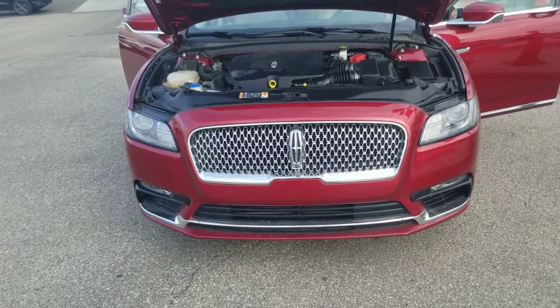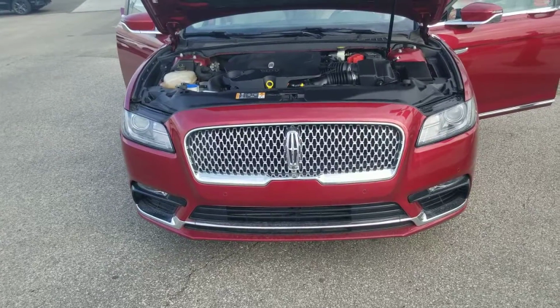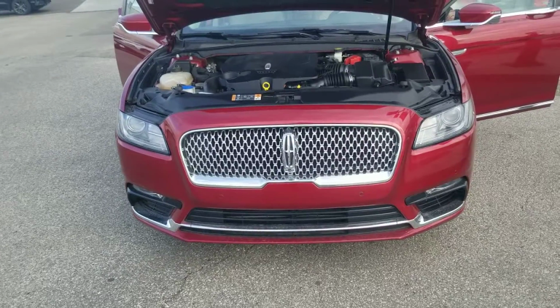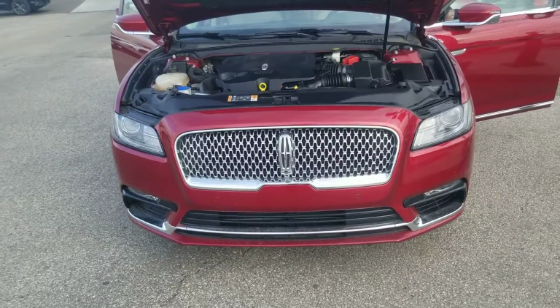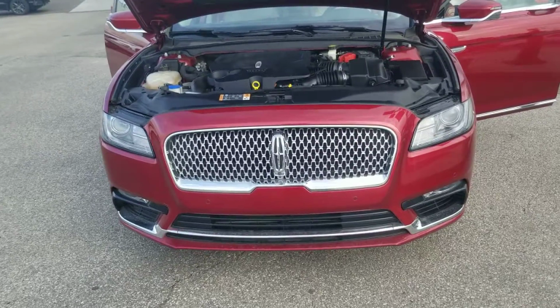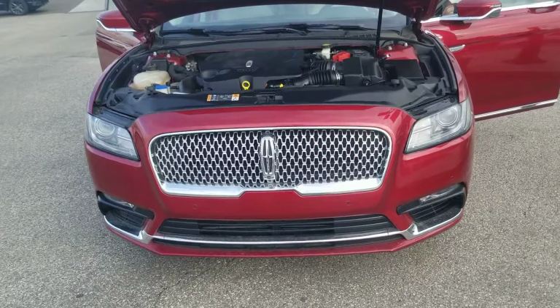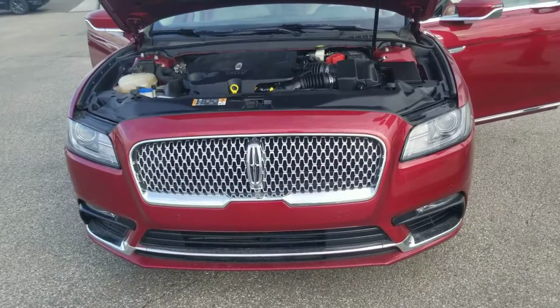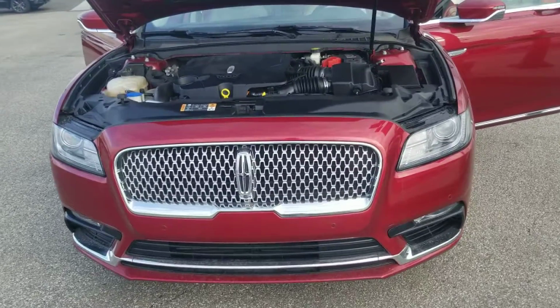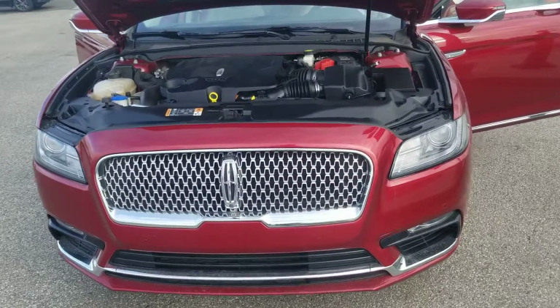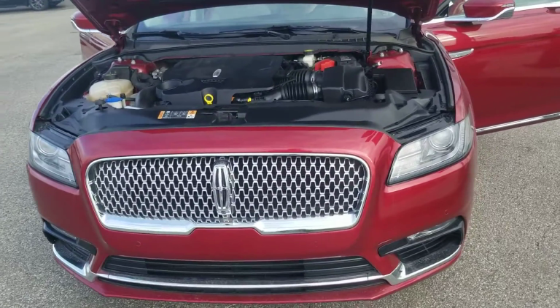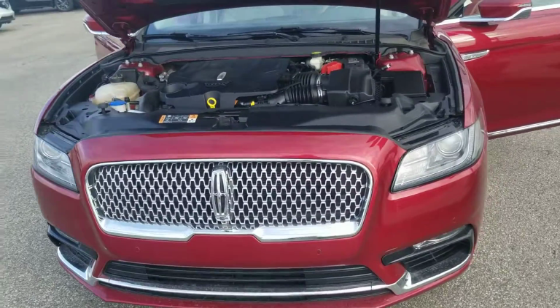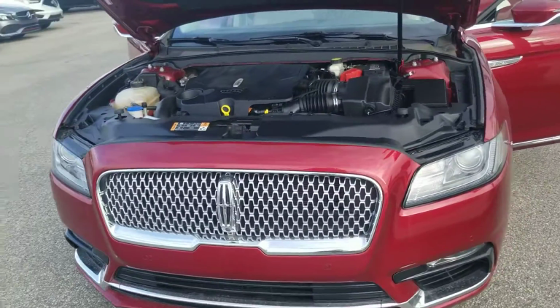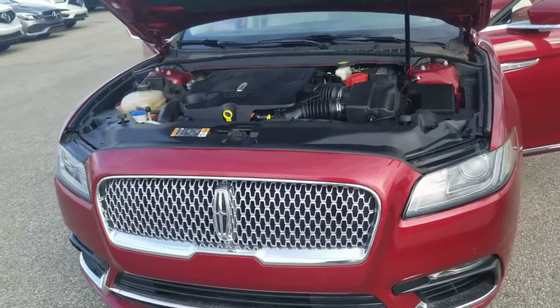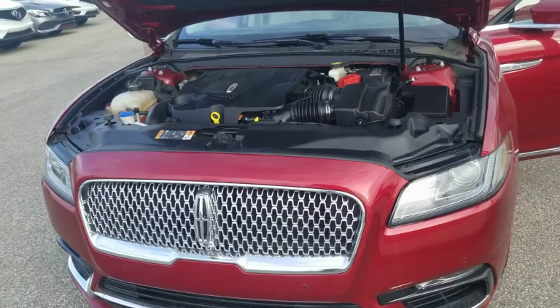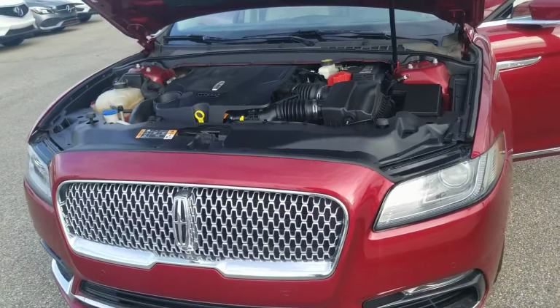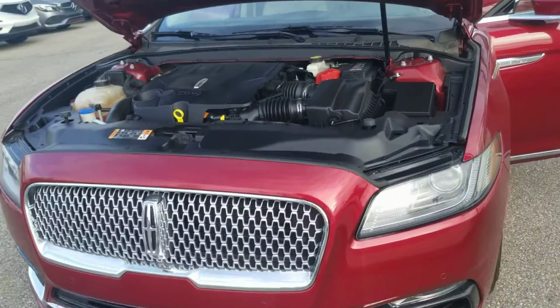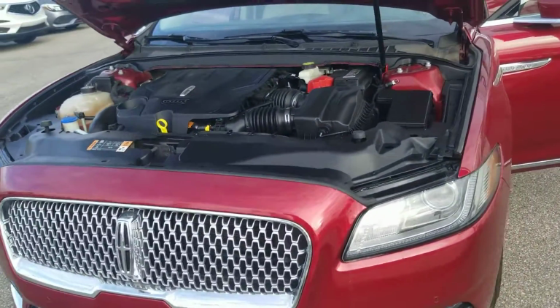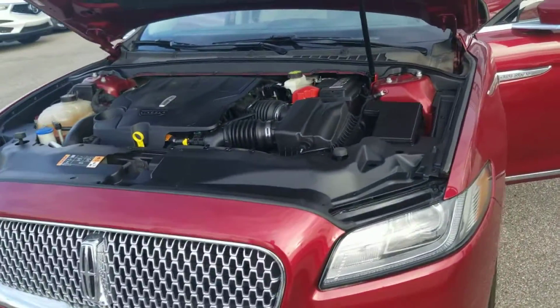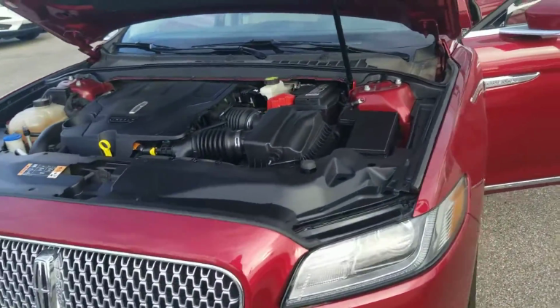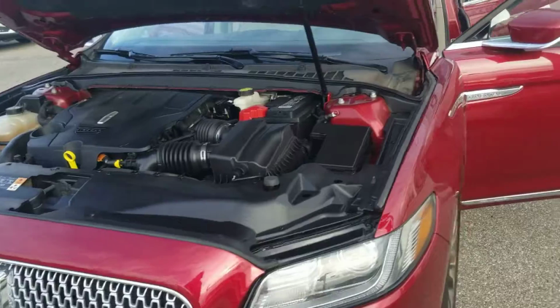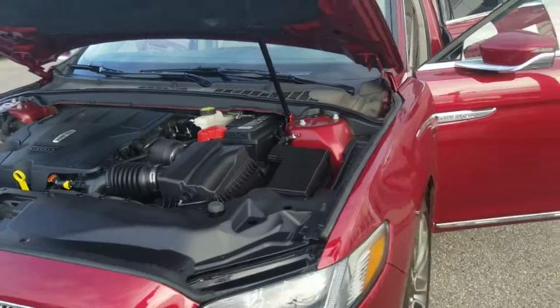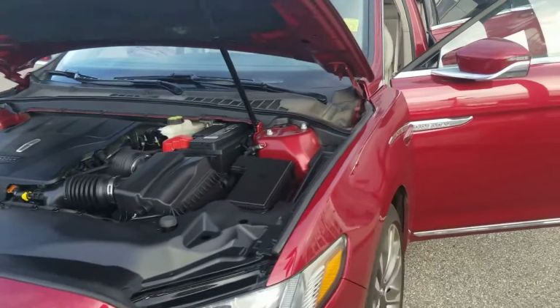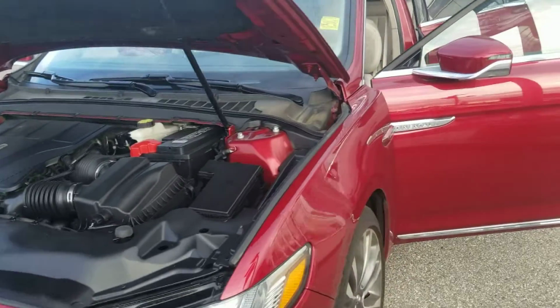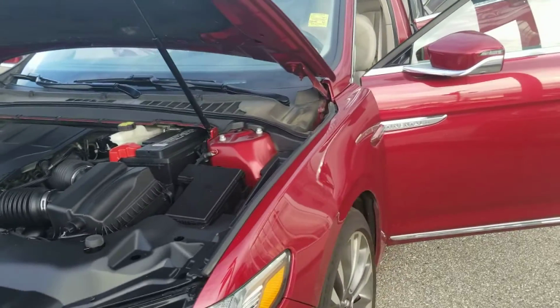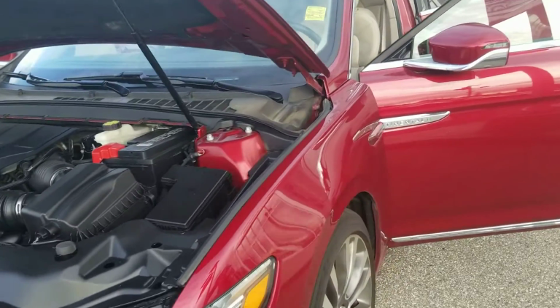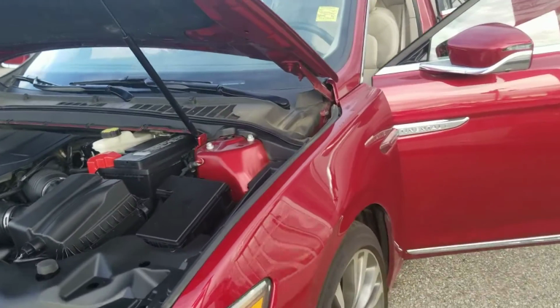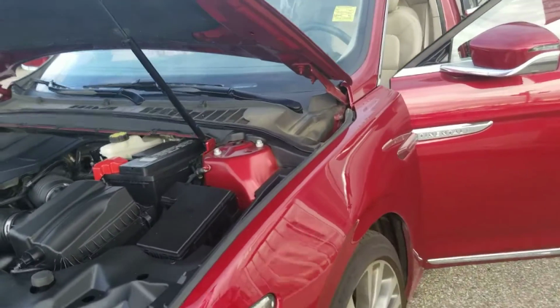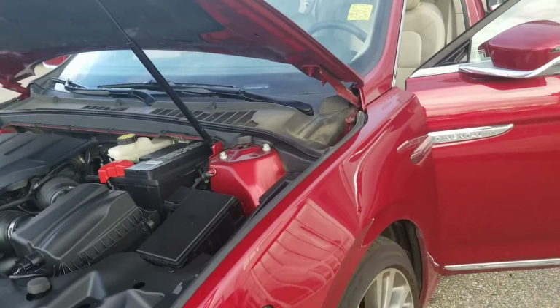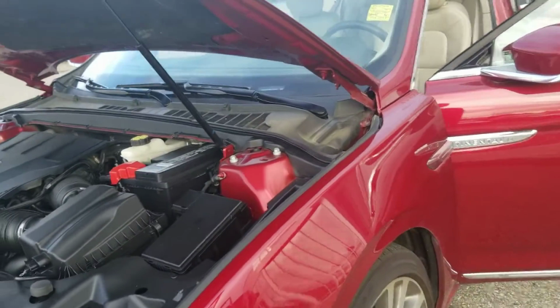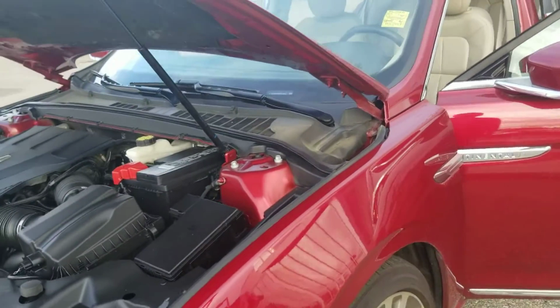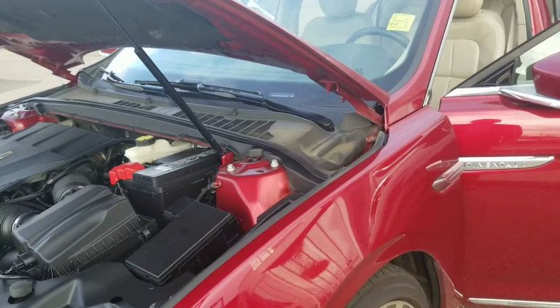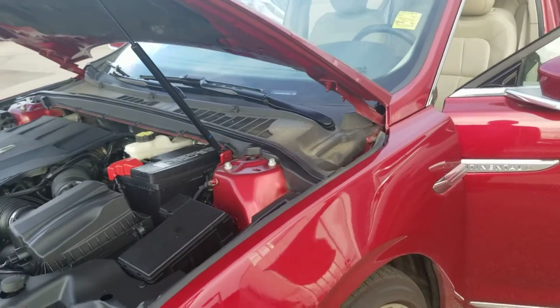Good morning folks. Brian here from South Hugh Acura. We're going to do a walk around of the 2017 Lincoln Continental.